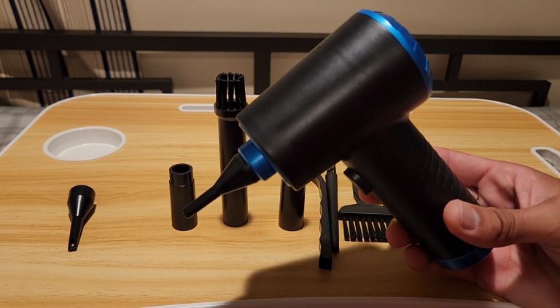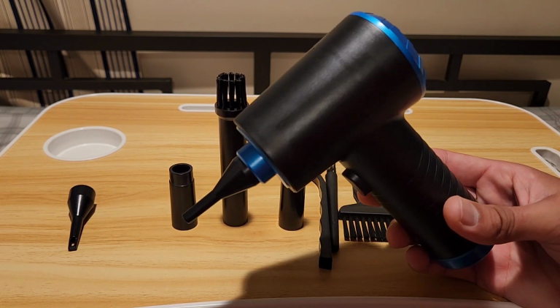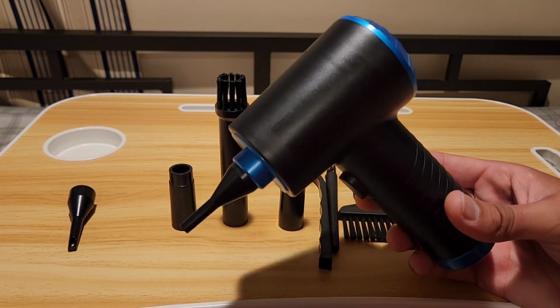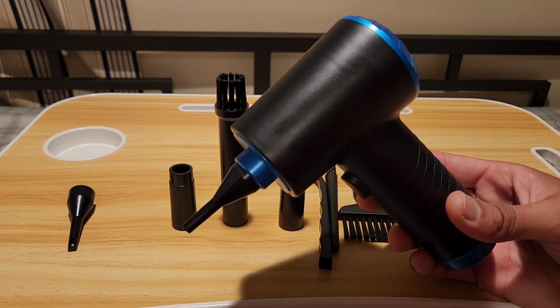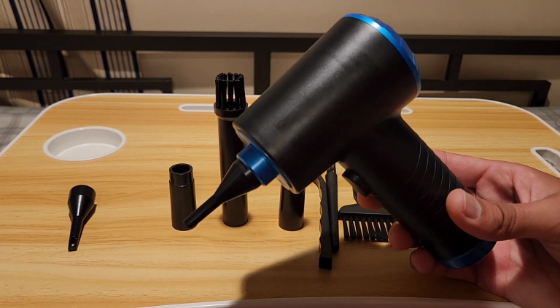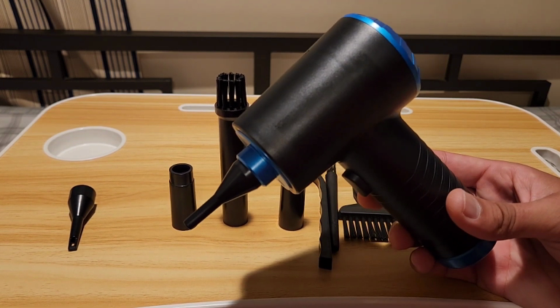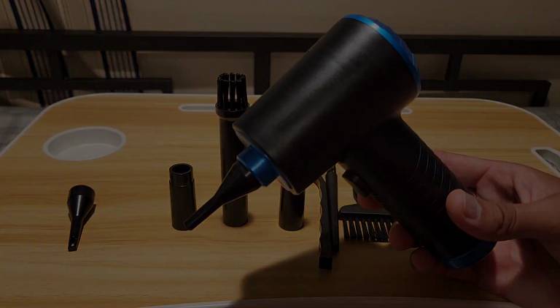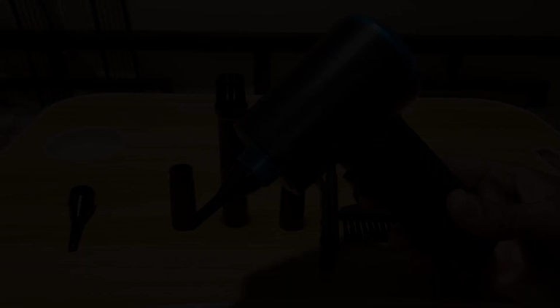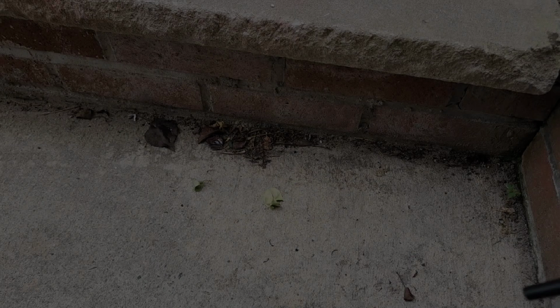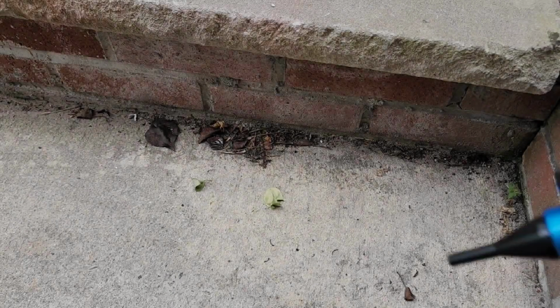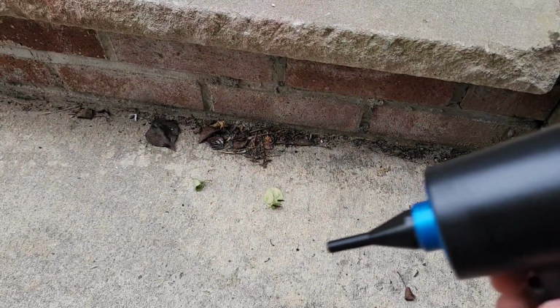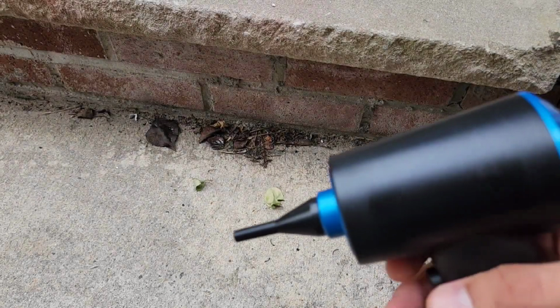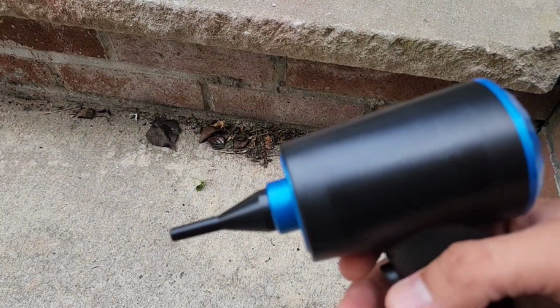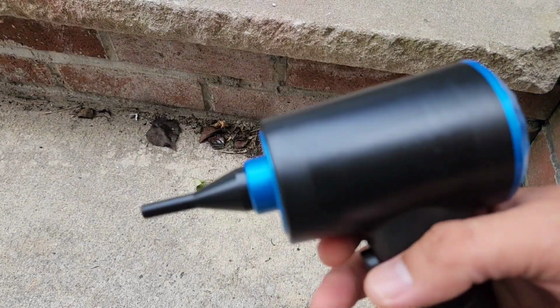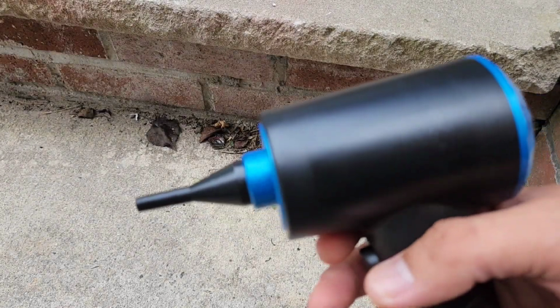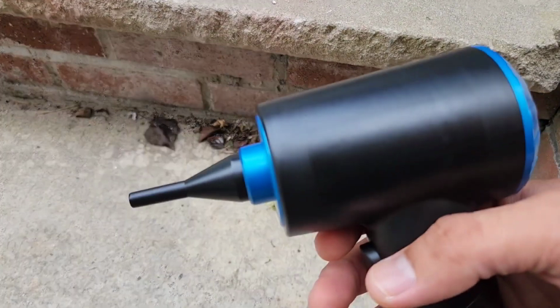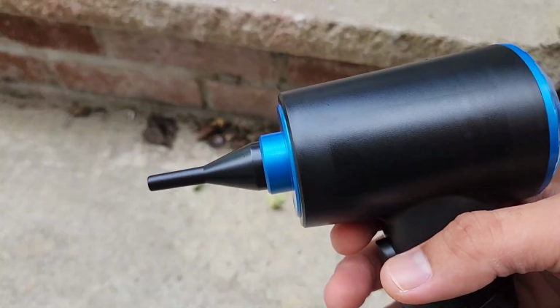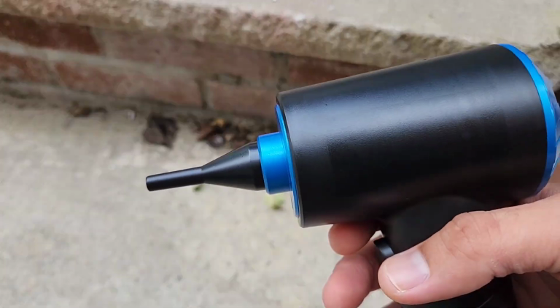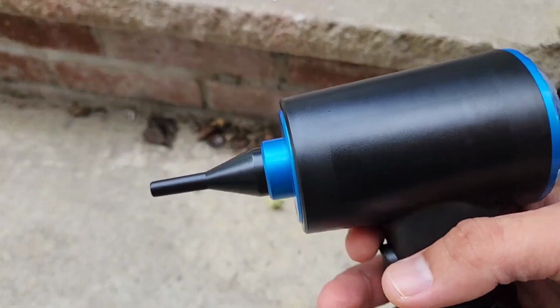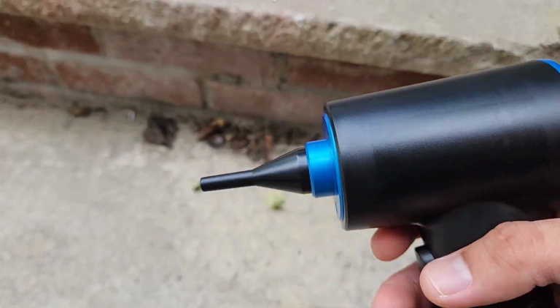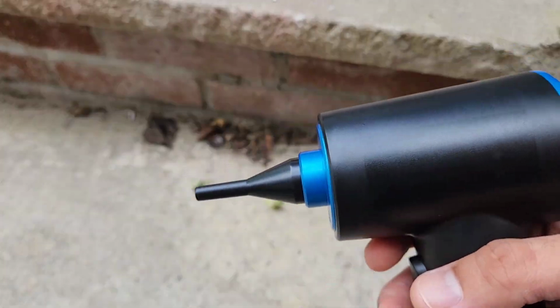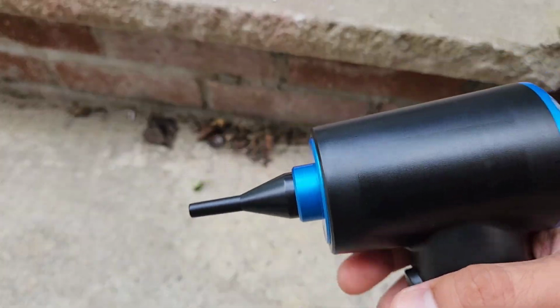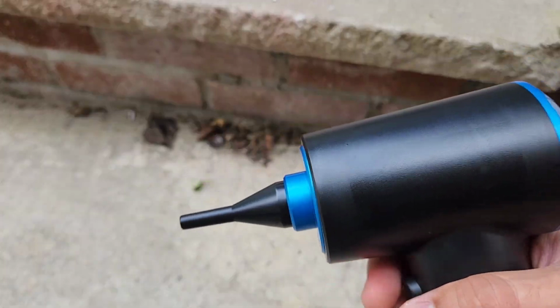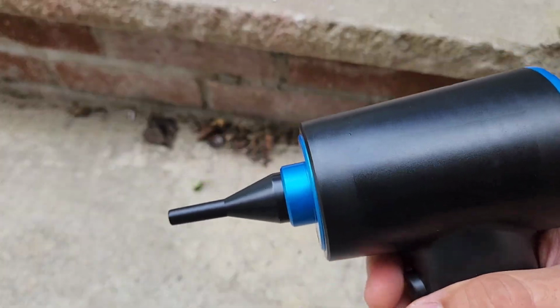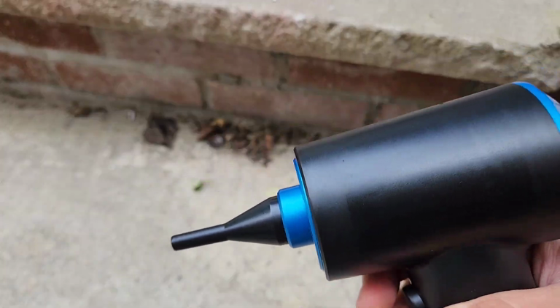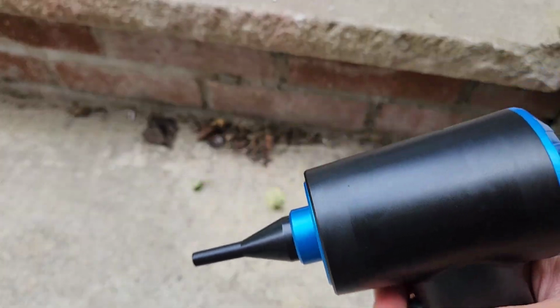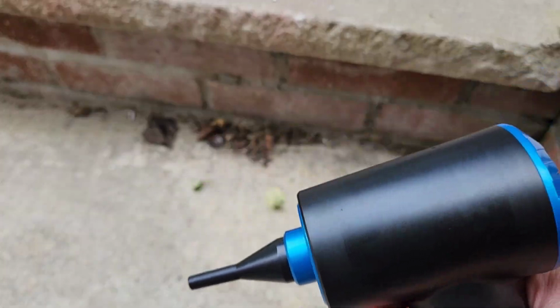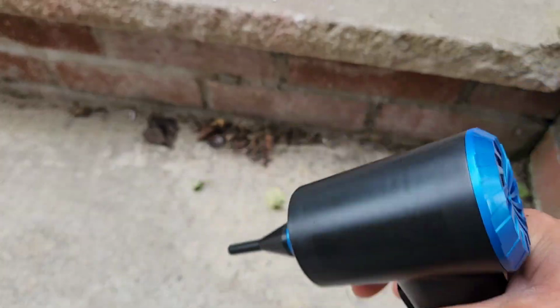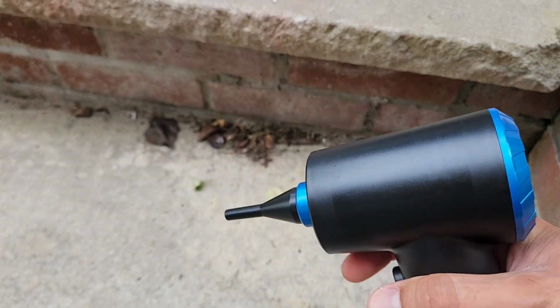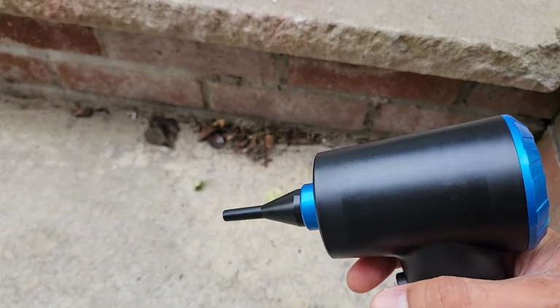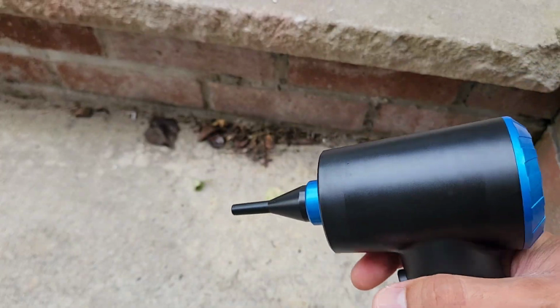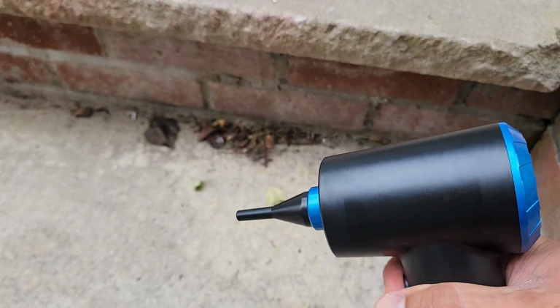Let me show you how strong the air duster is — even outside, it'll move the dirt.